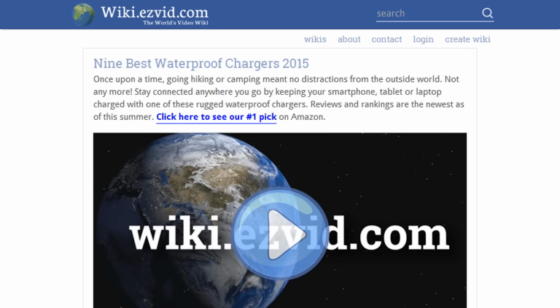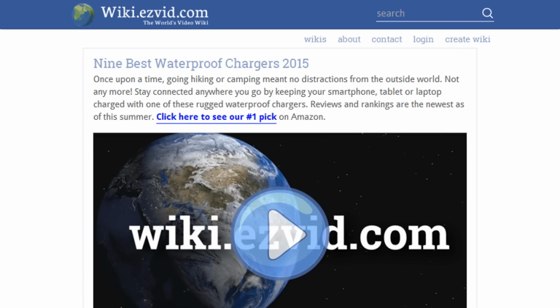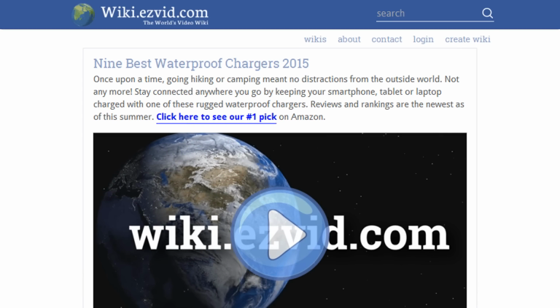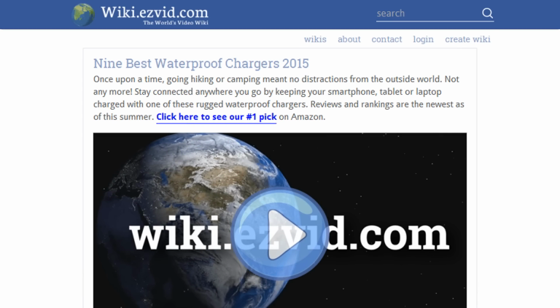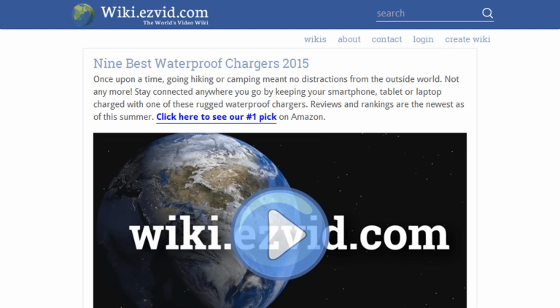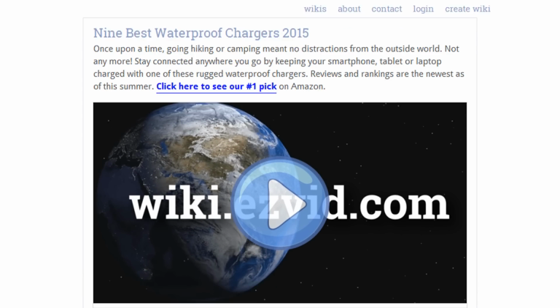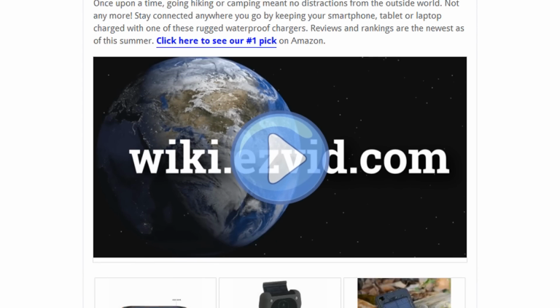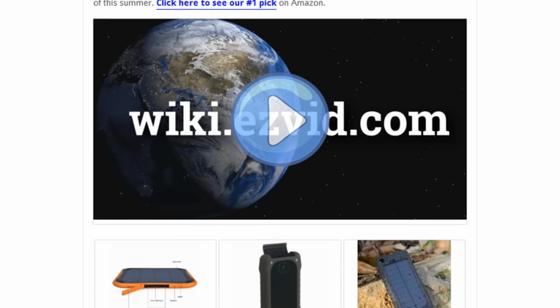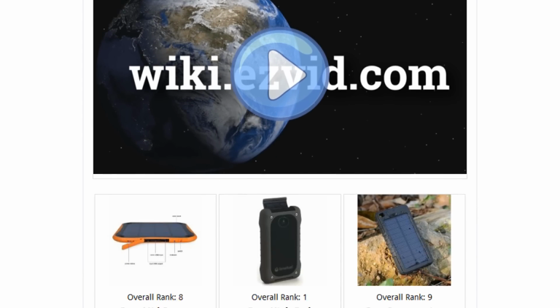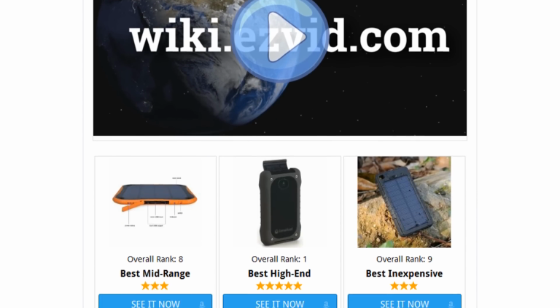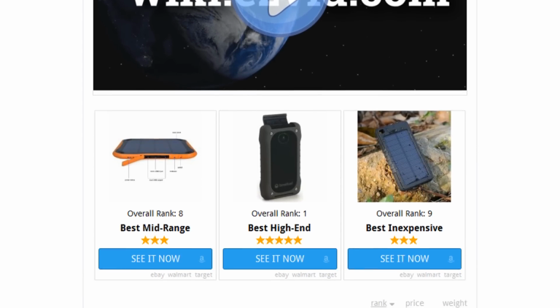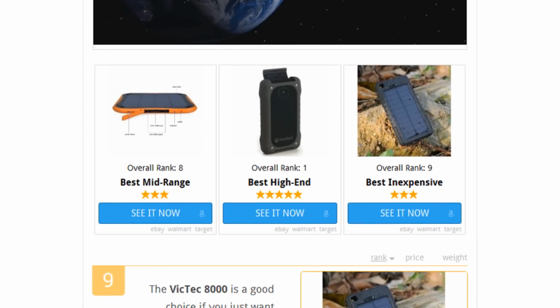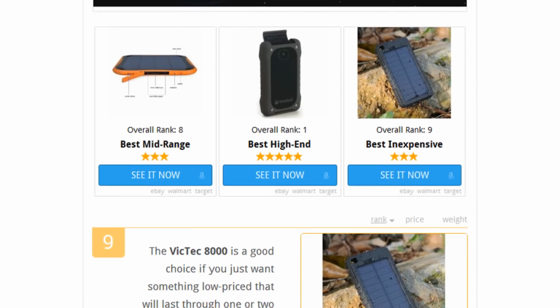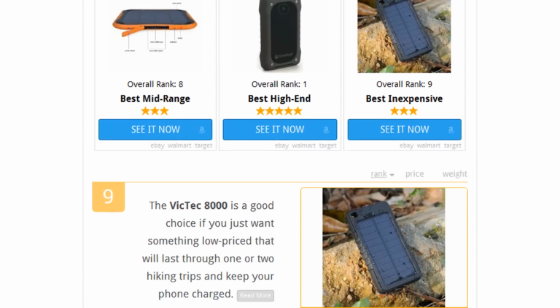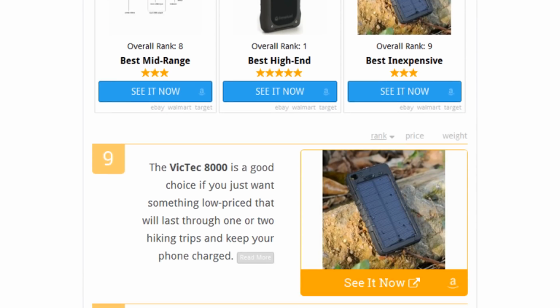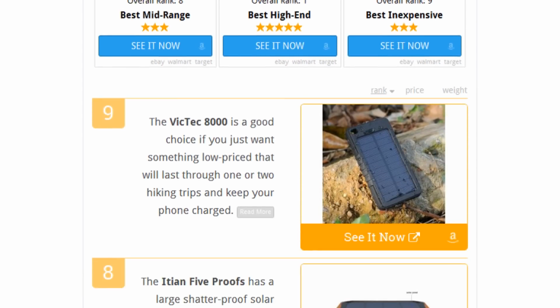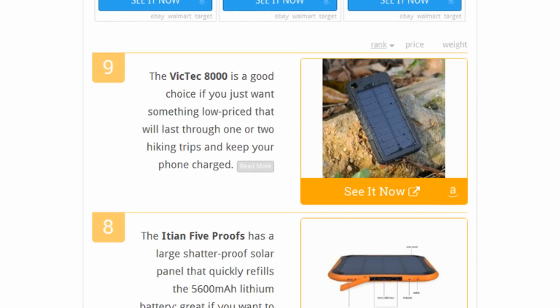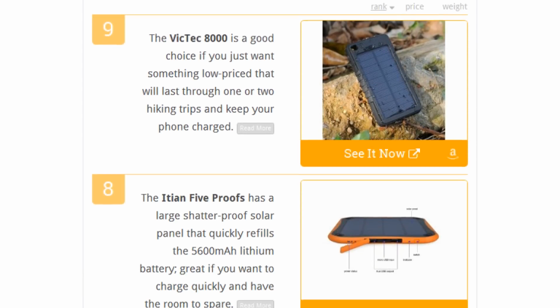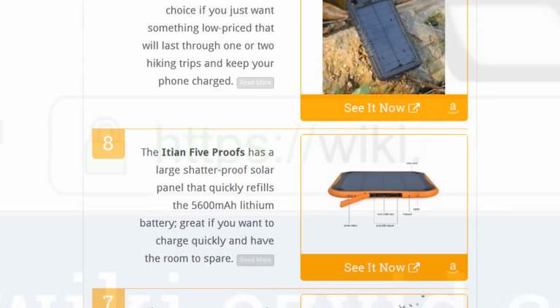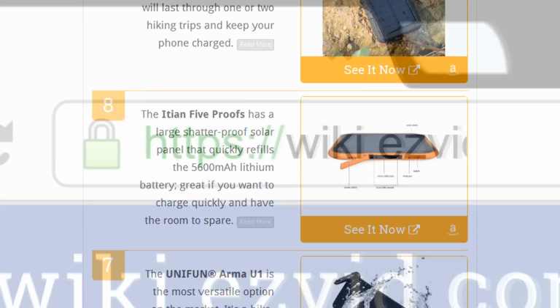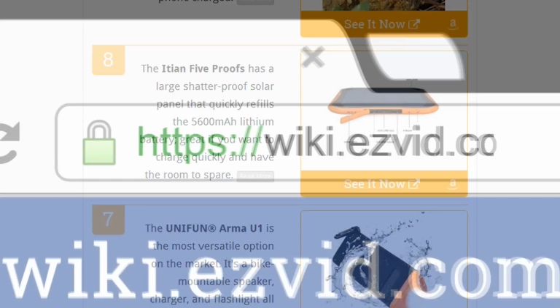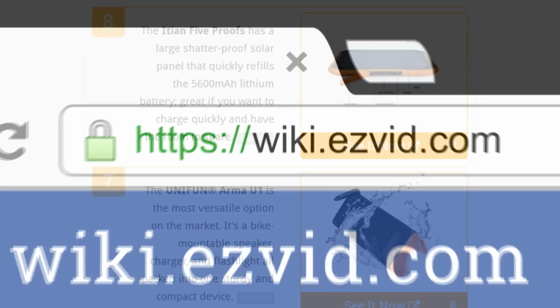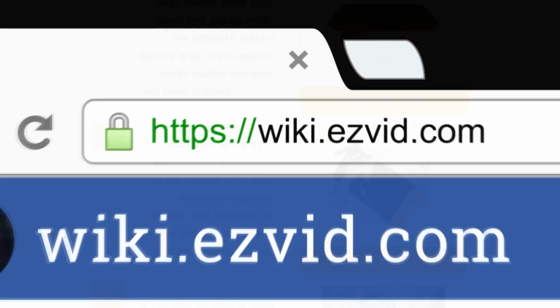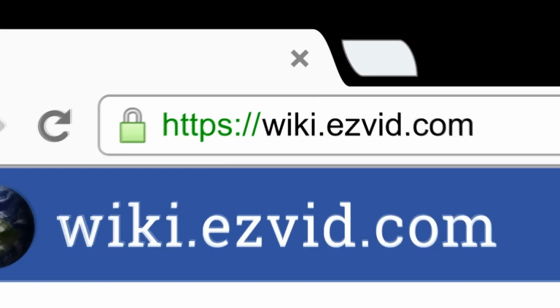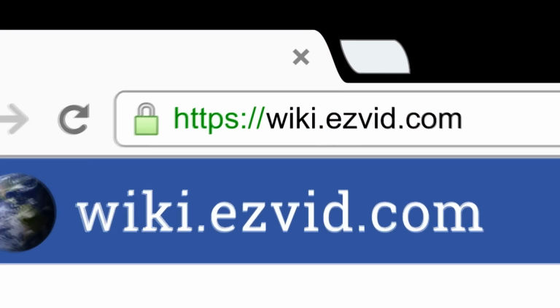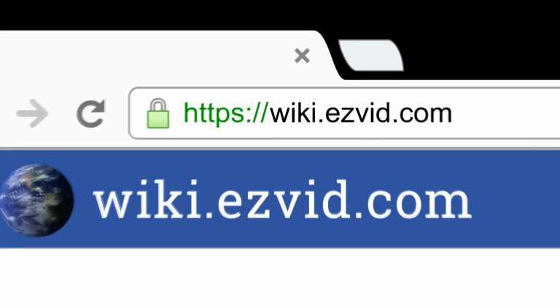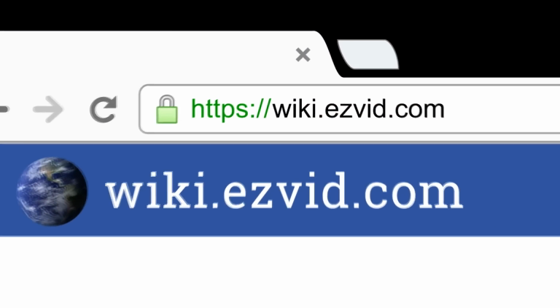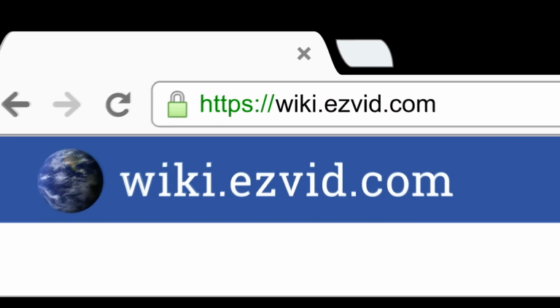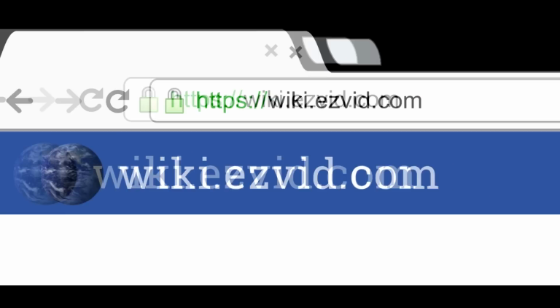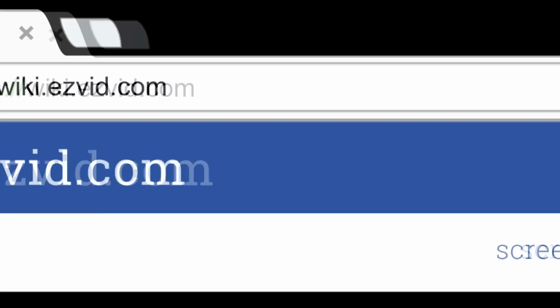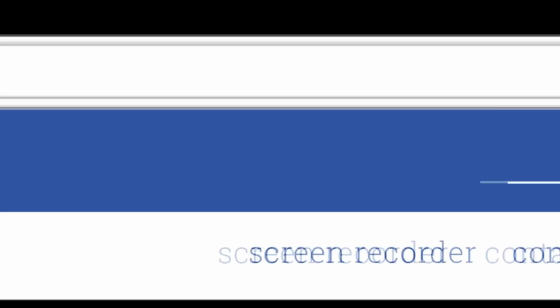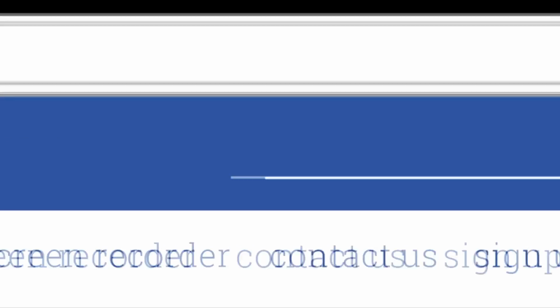To see all this stuff, go to wiki.easyvid.com and search for waterproof chargers, or click beneath this video.